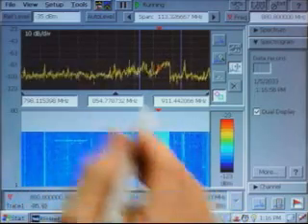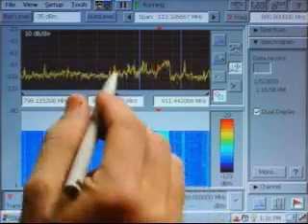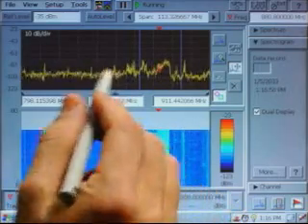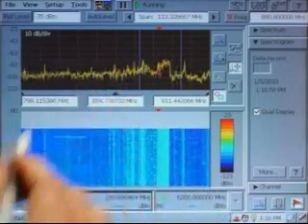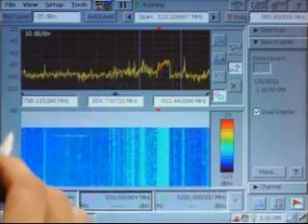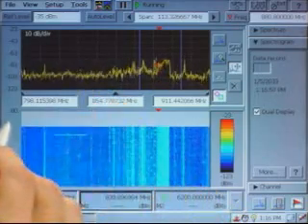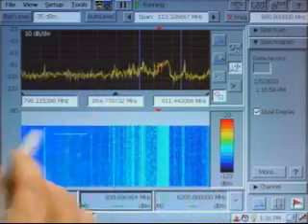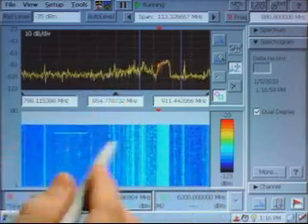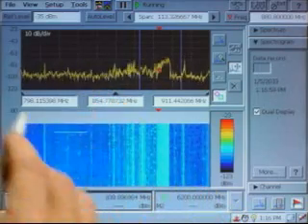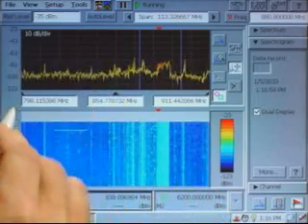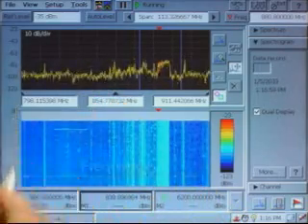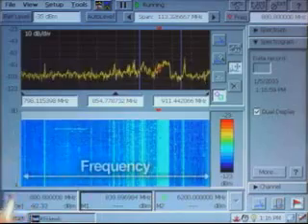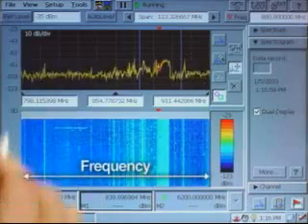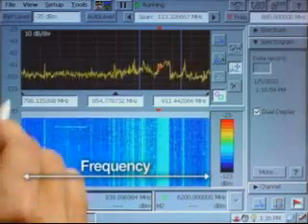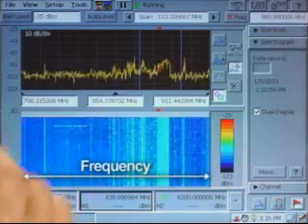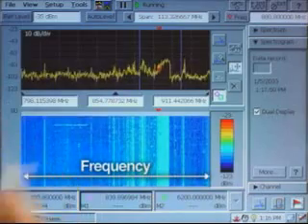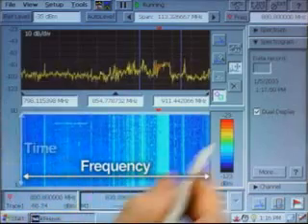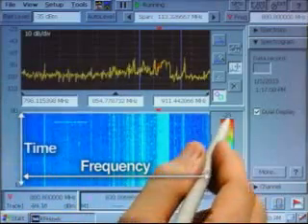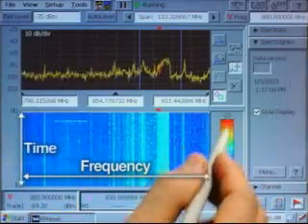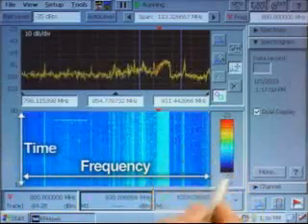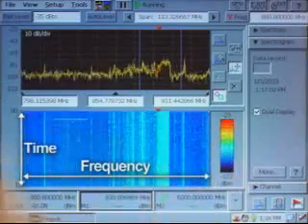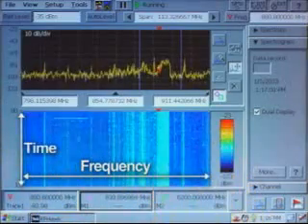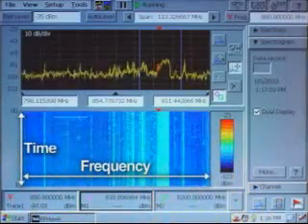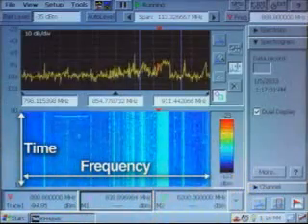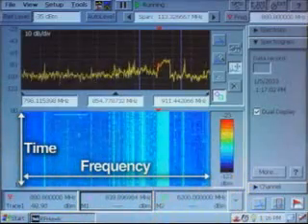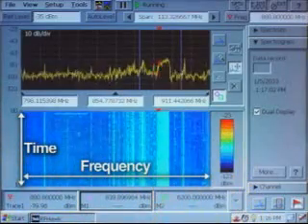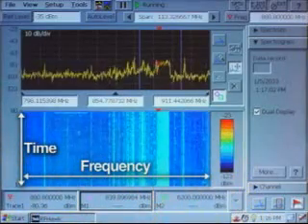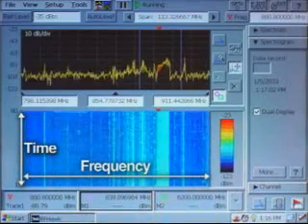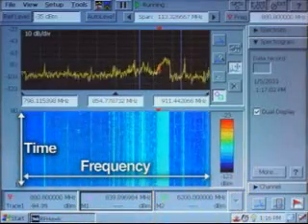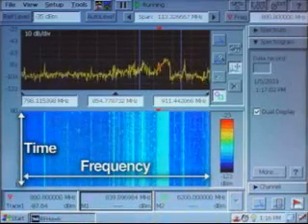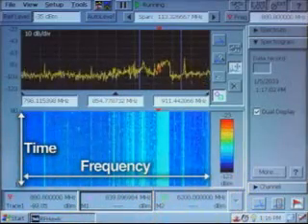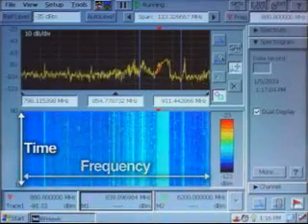As with the upper display, the horizontal axis is frequency, the vertical axis is time, and the color range shows level of power.